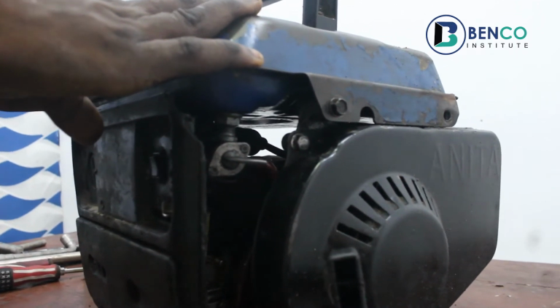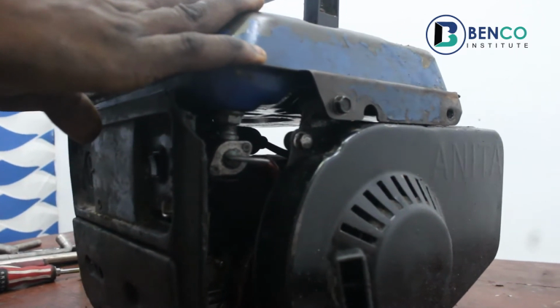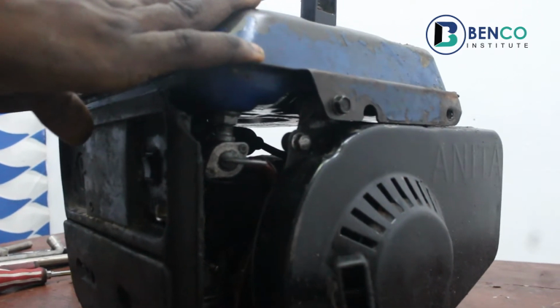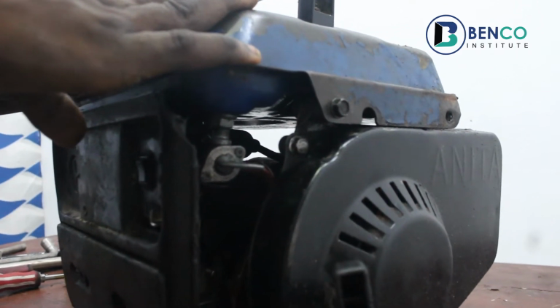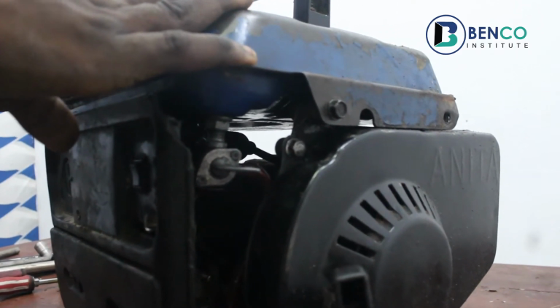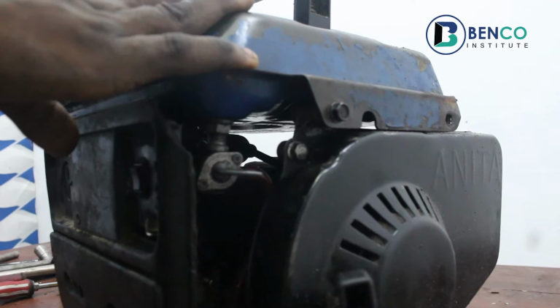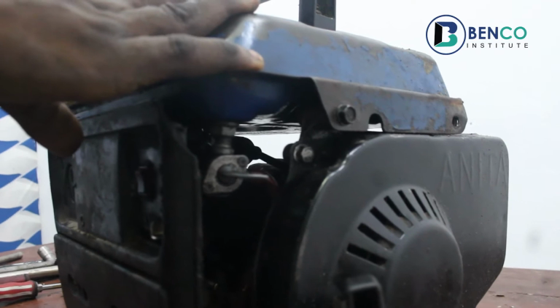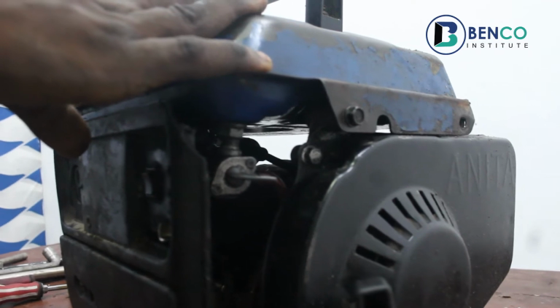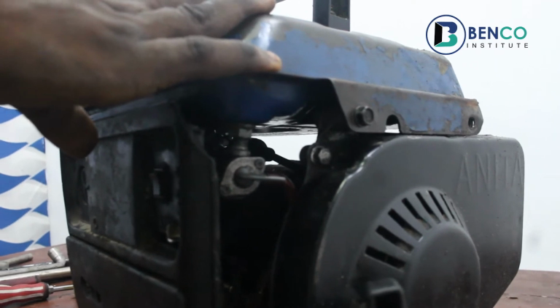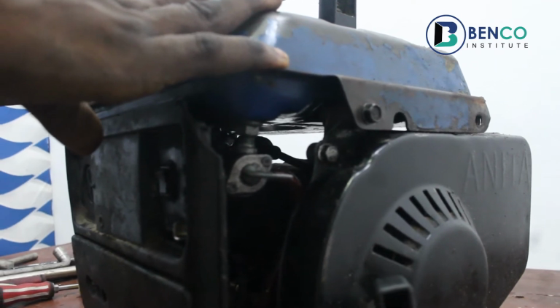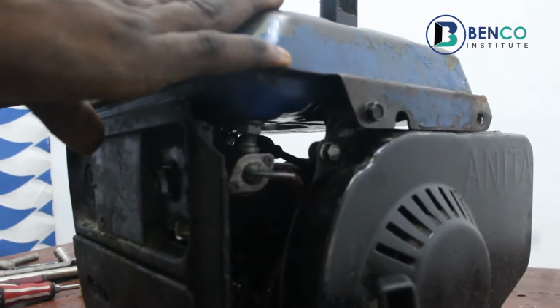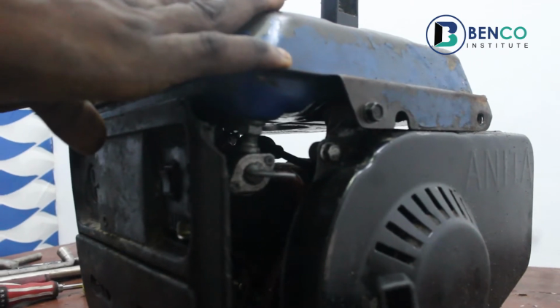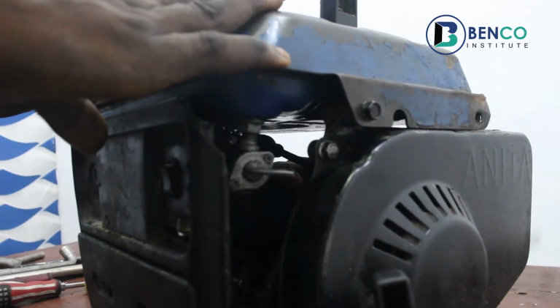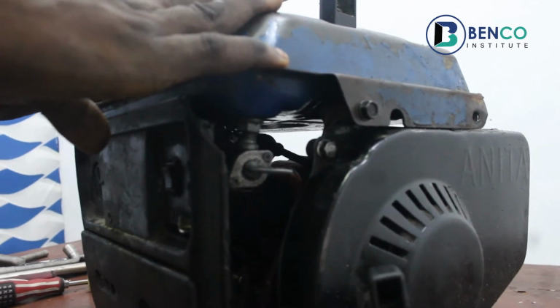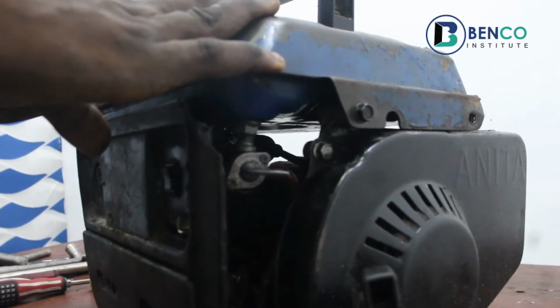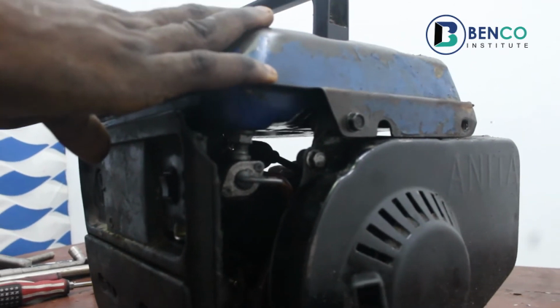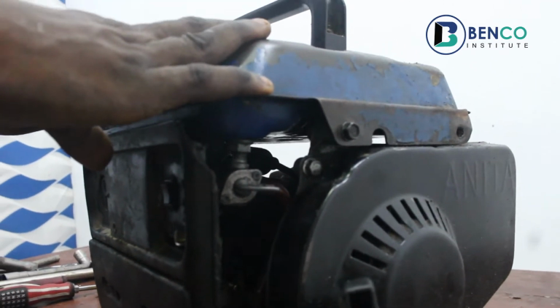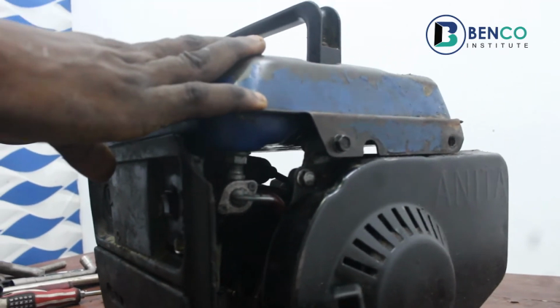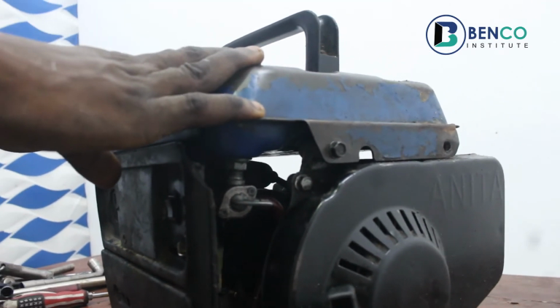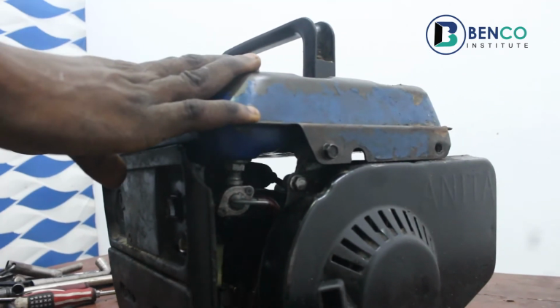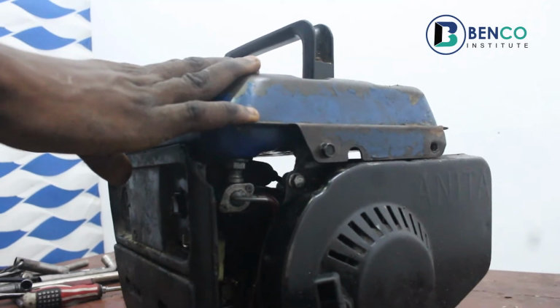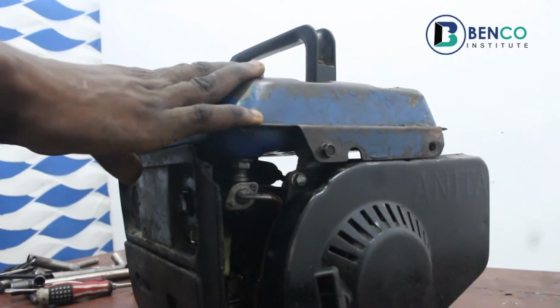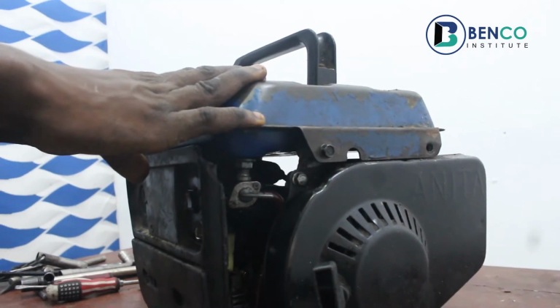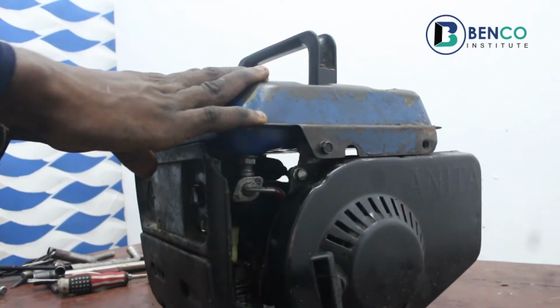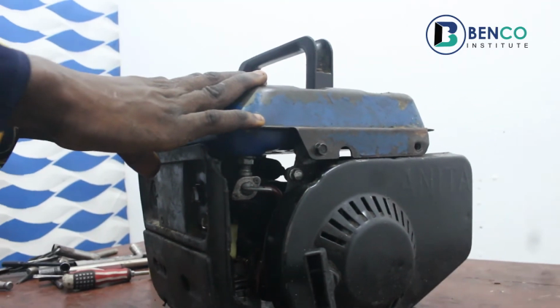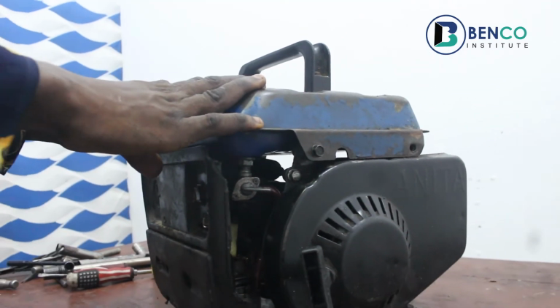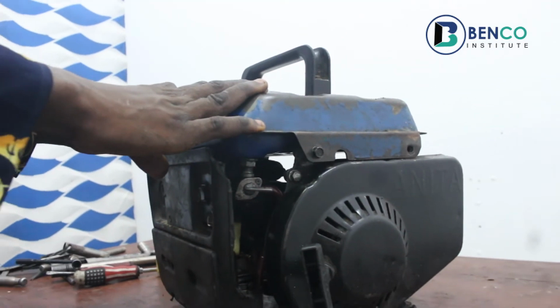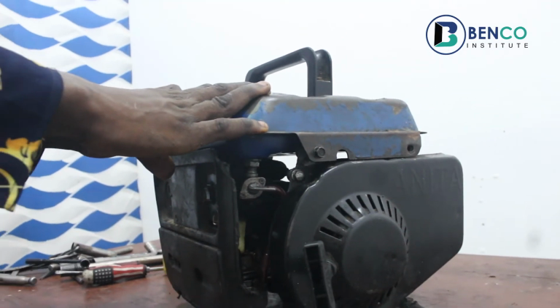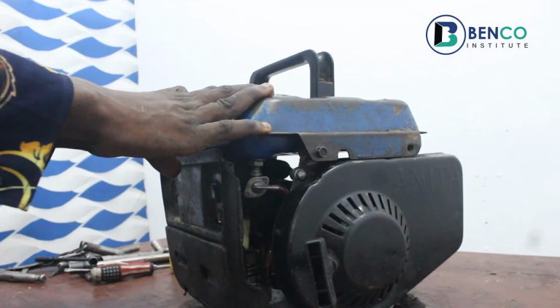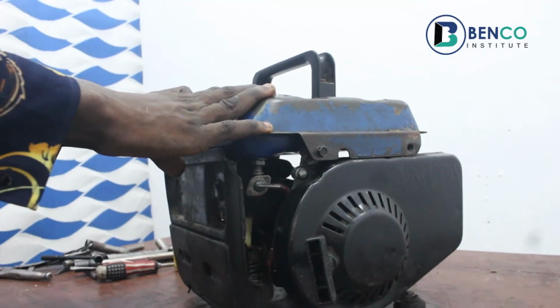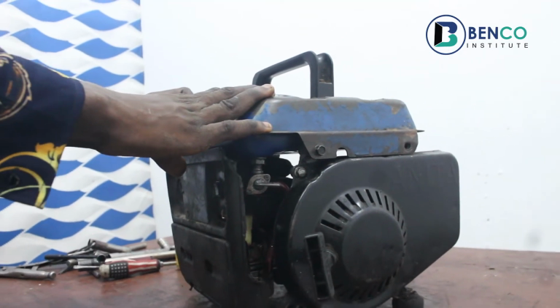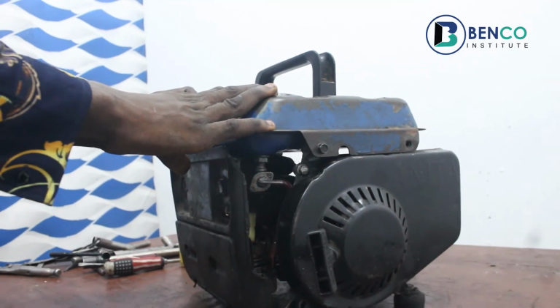It is a Chinese generator and in this part of the world, it's popularly called 'I better pass my neighbor.'